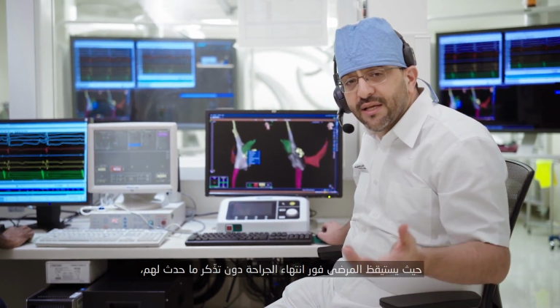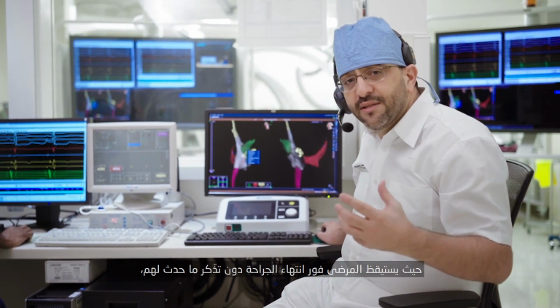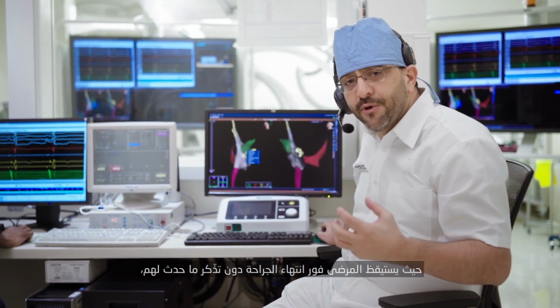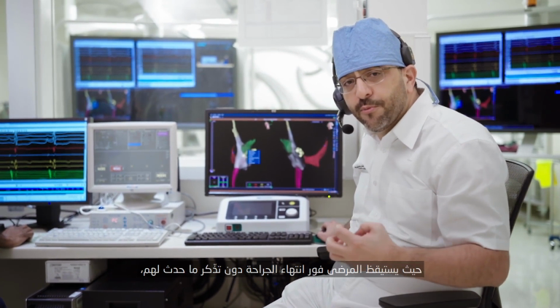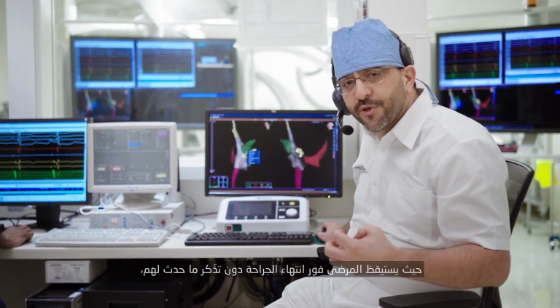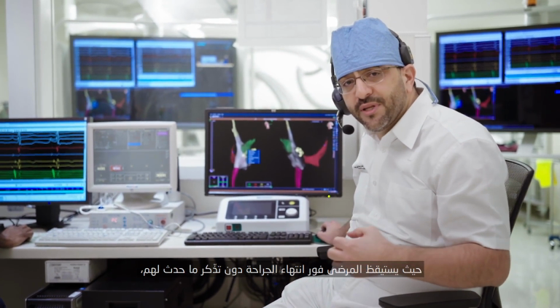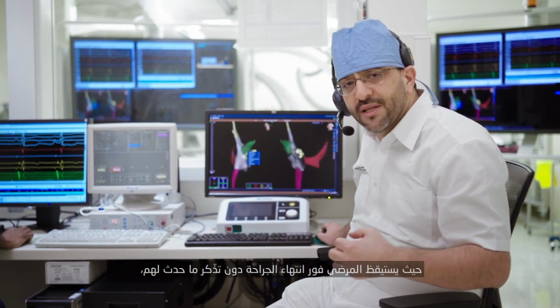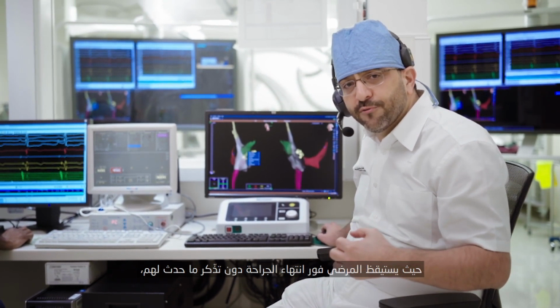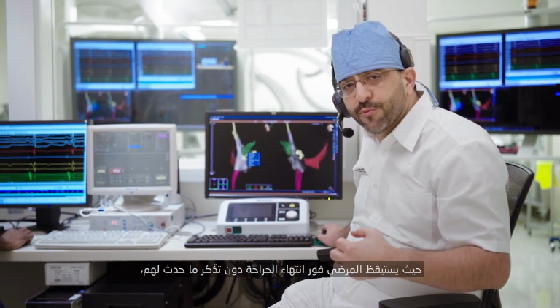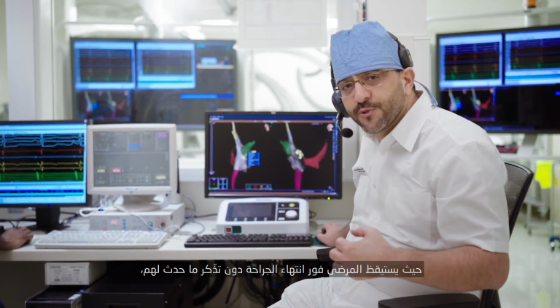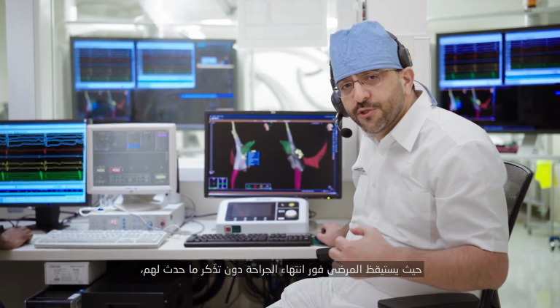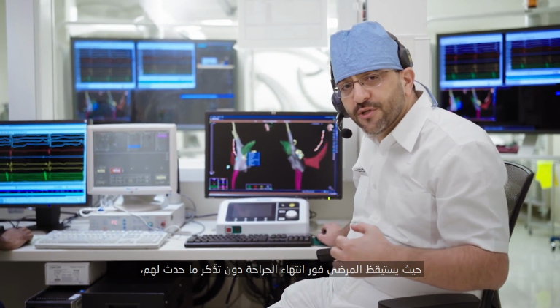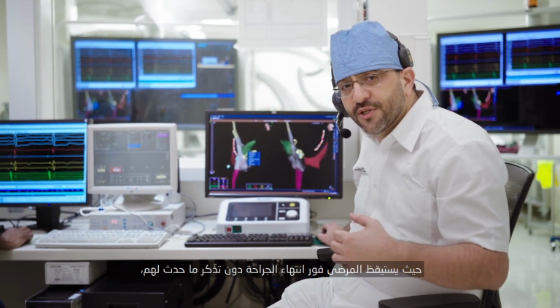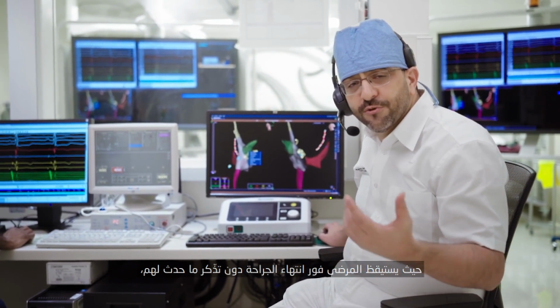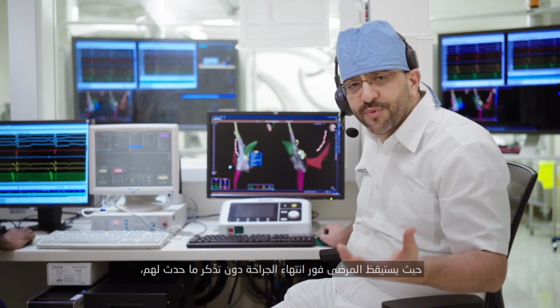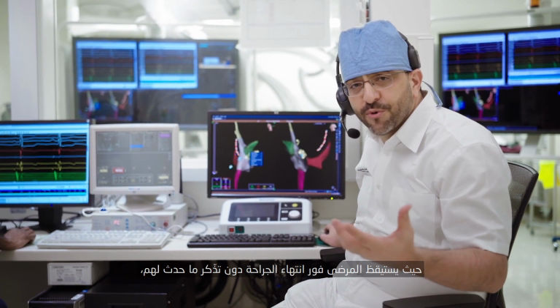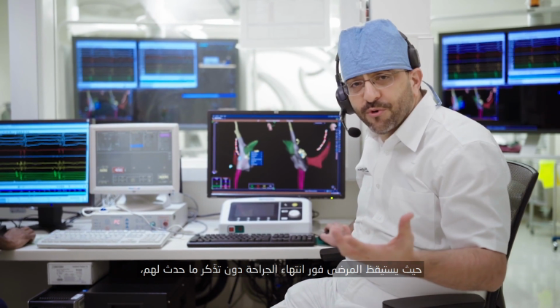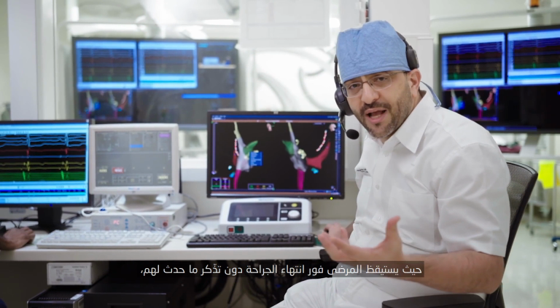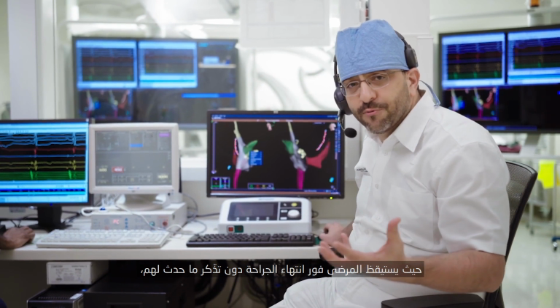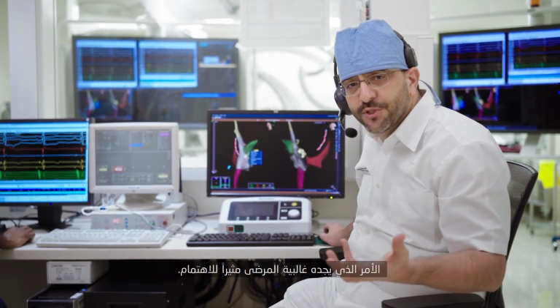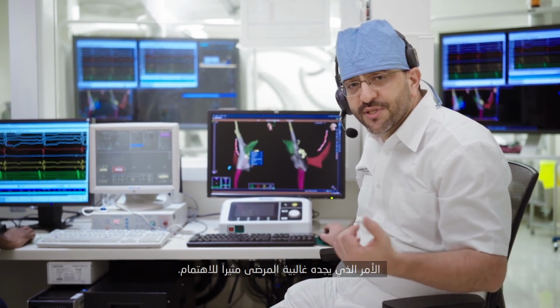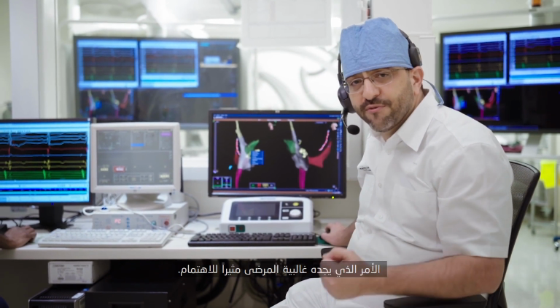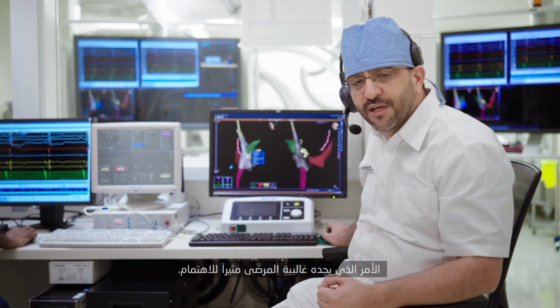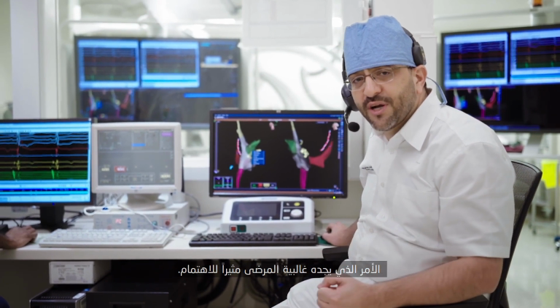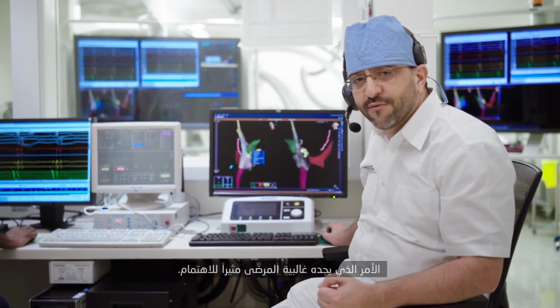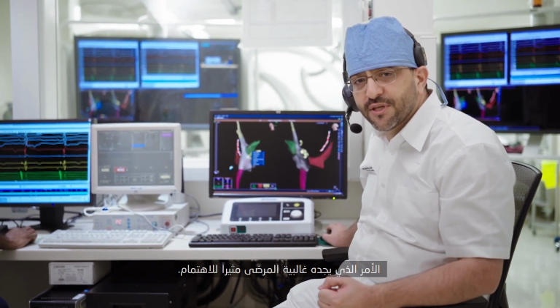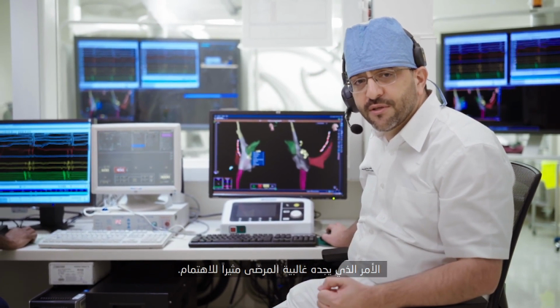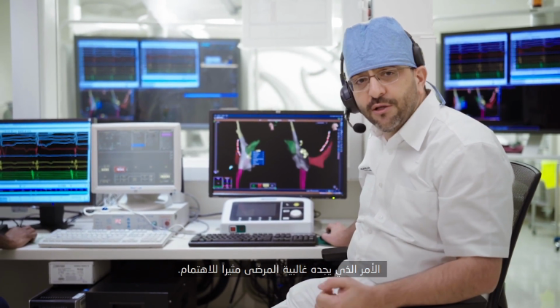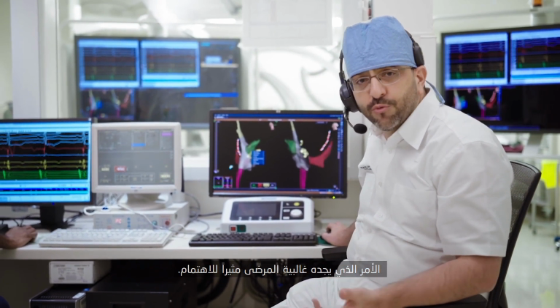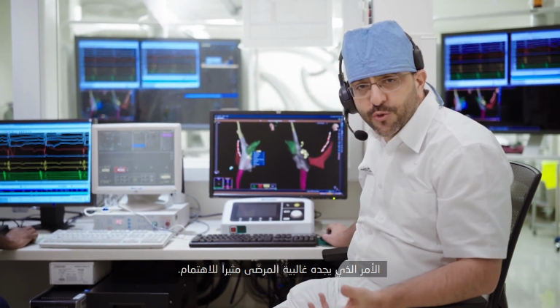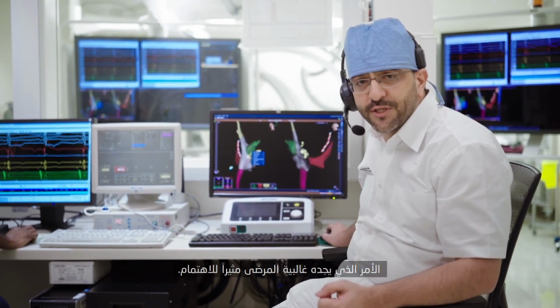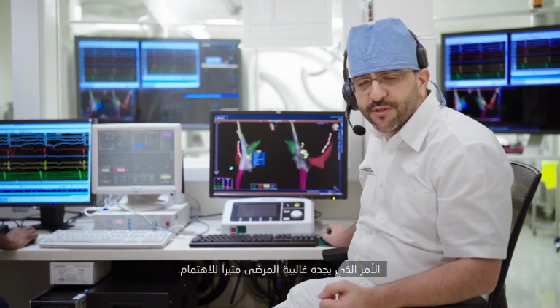And then they wake up immediately after the procedure and they don't remember what happened, which is a very attractive thing to most patients.